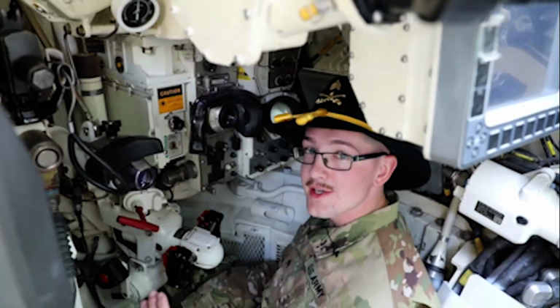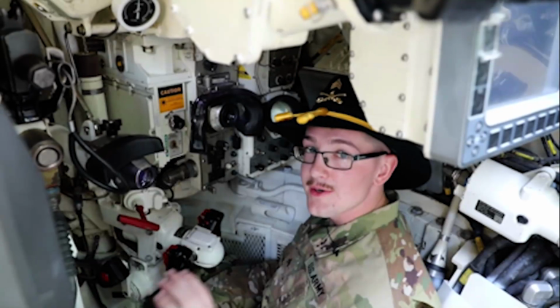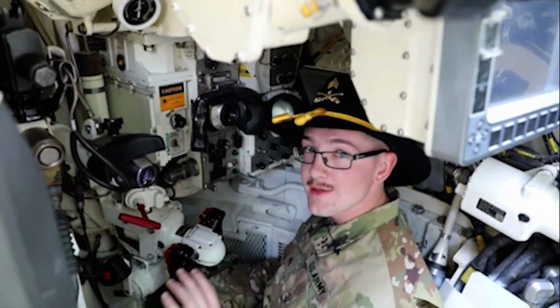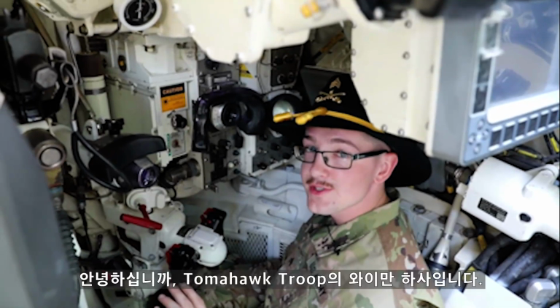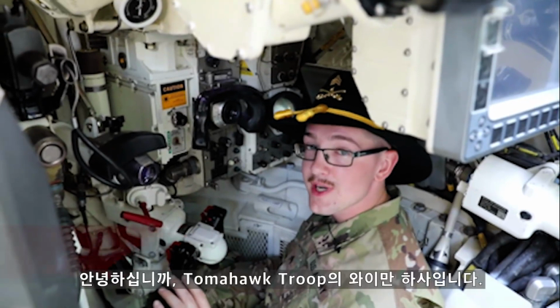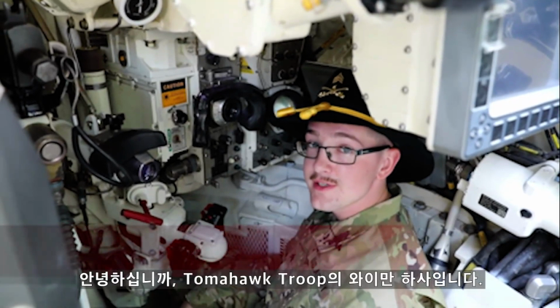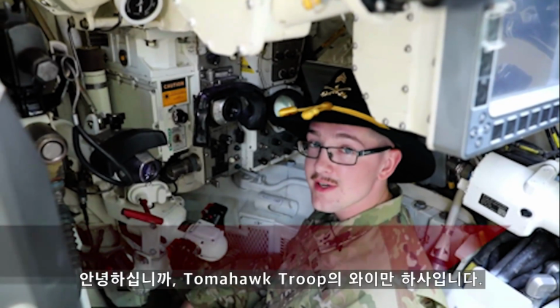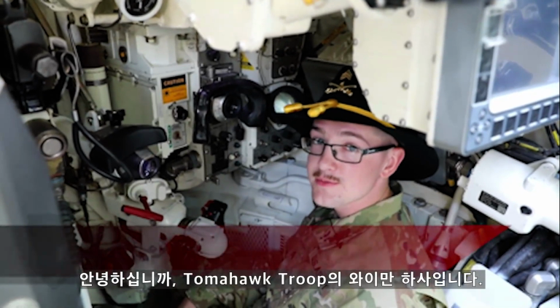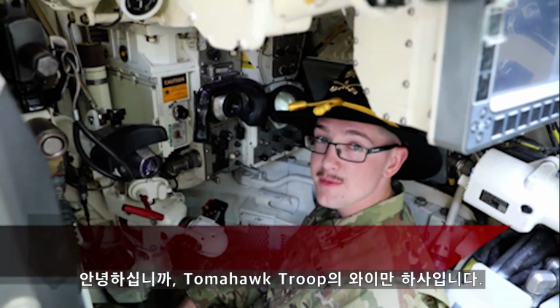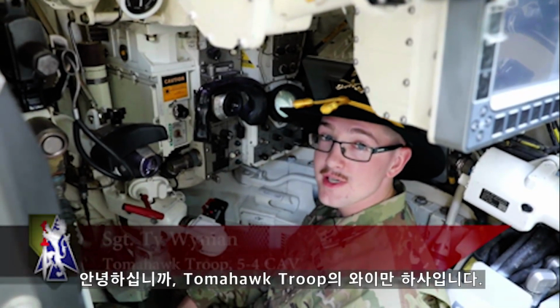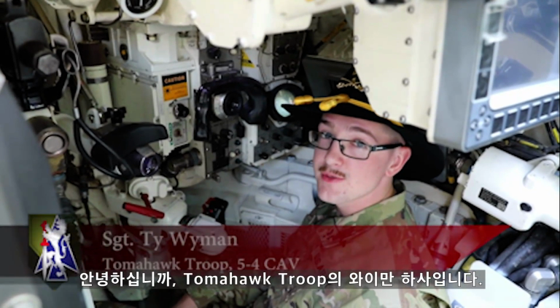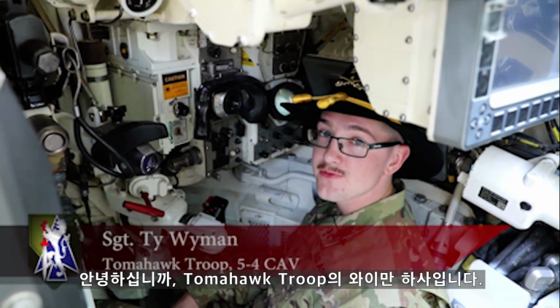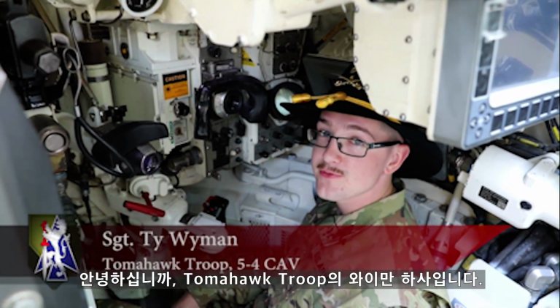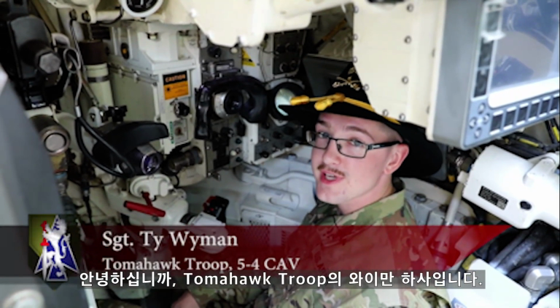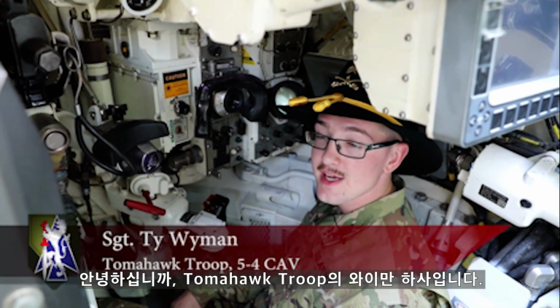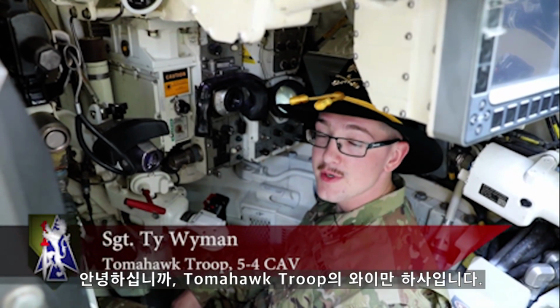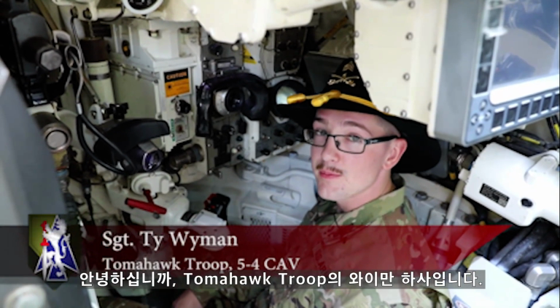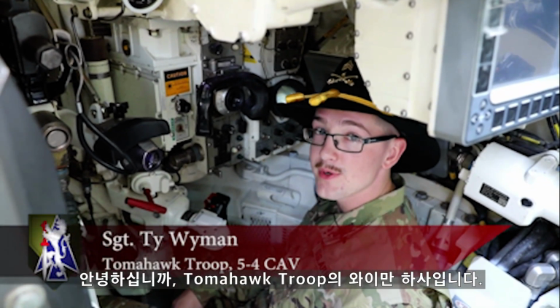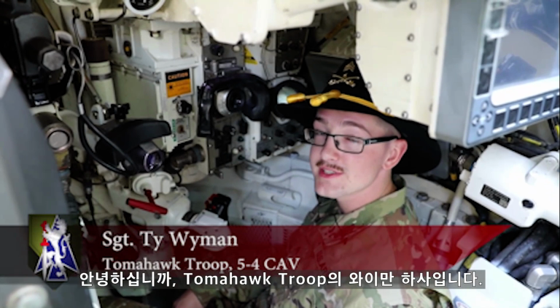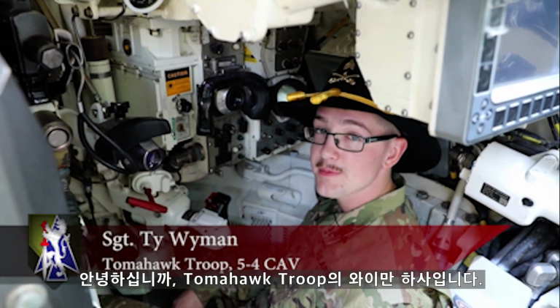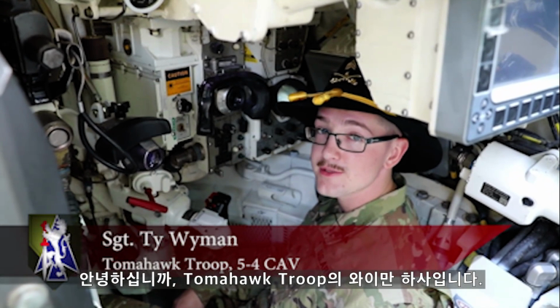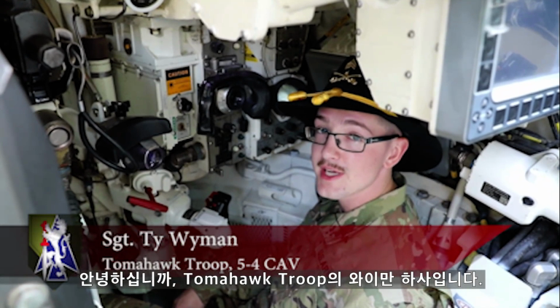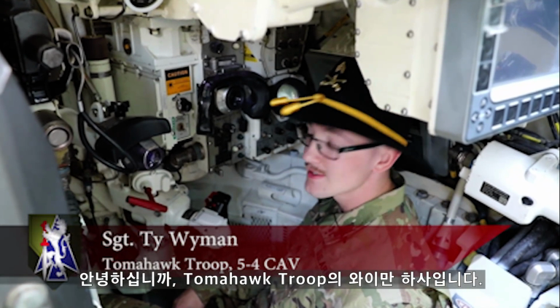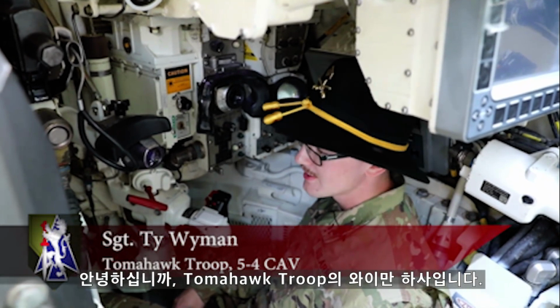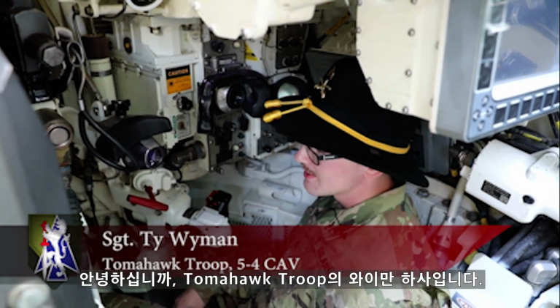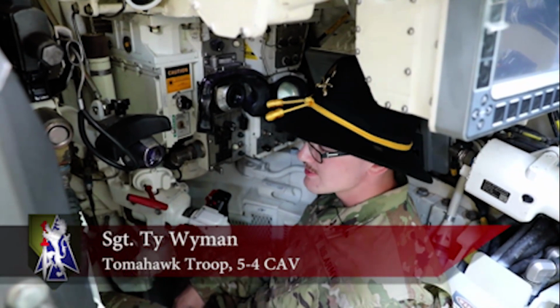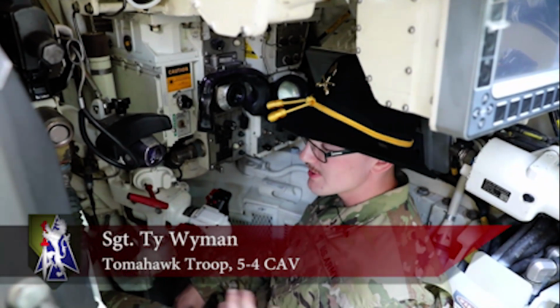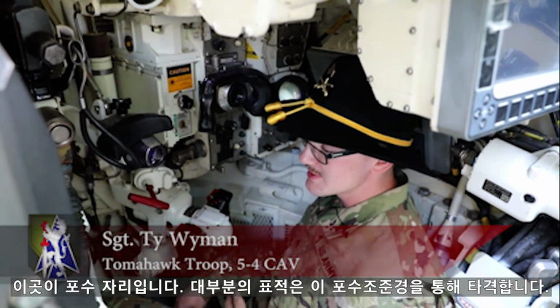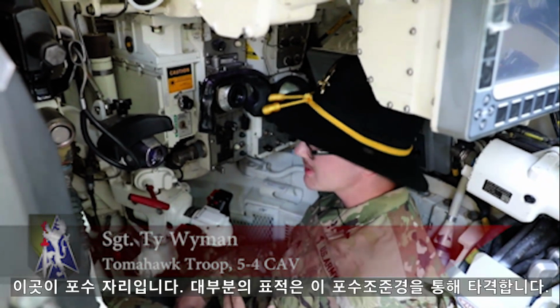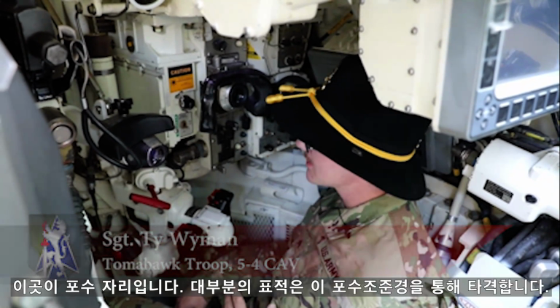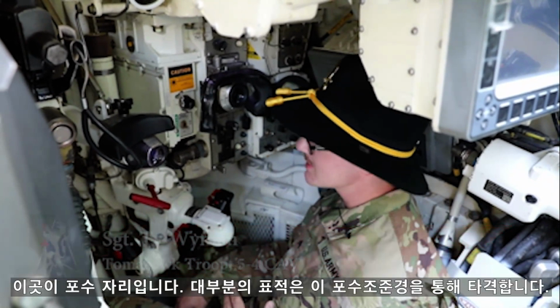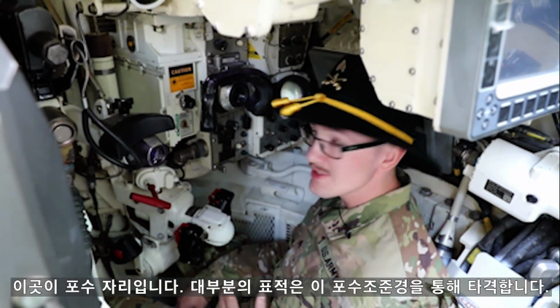Hello, I'm Sergeant Wyman. I'm from Tomahawk Troop, 5-4 Cav, born in South Paris, Maine. So this is the gunner station.